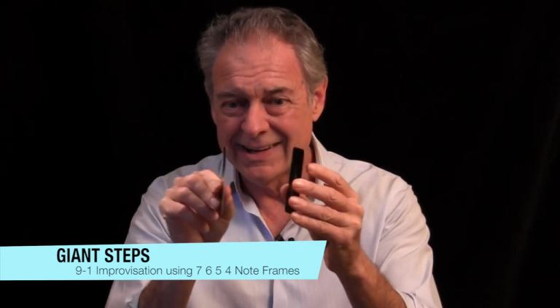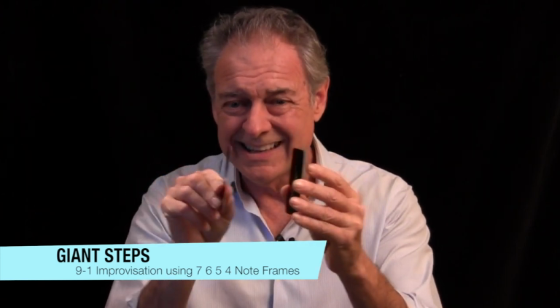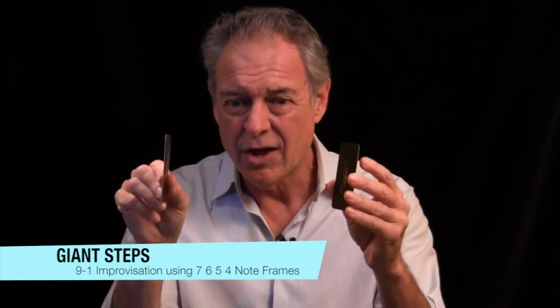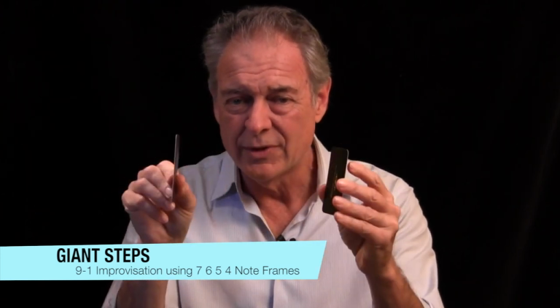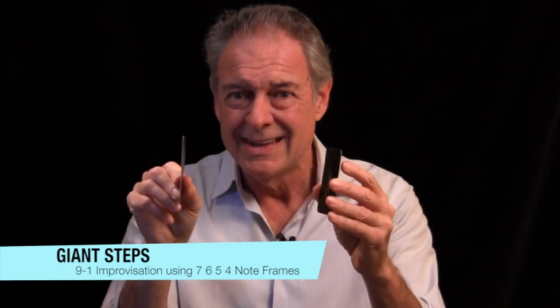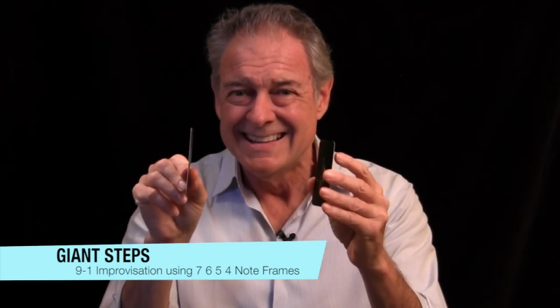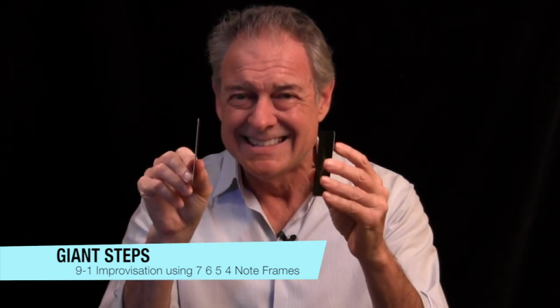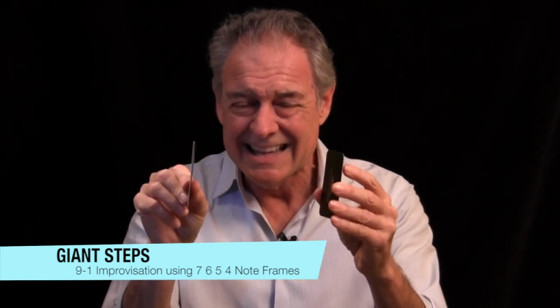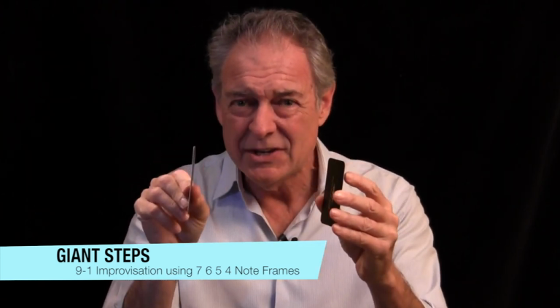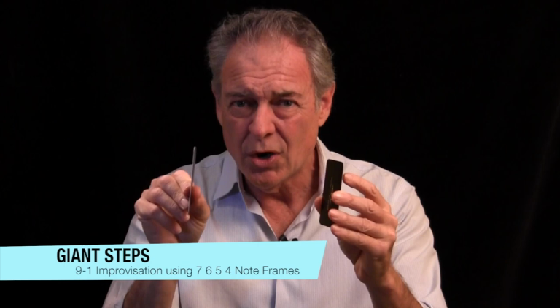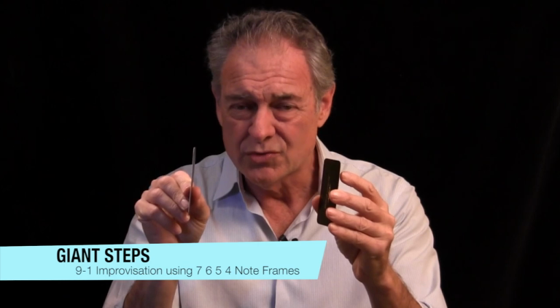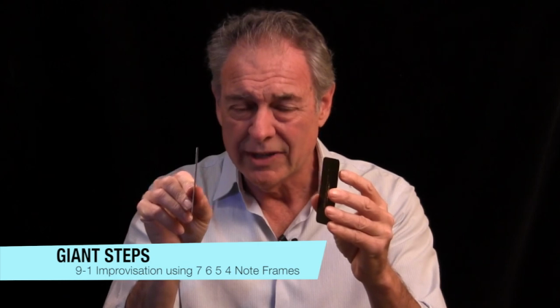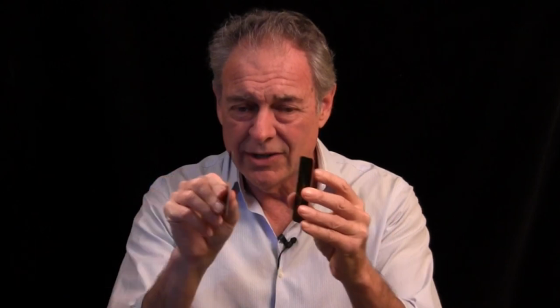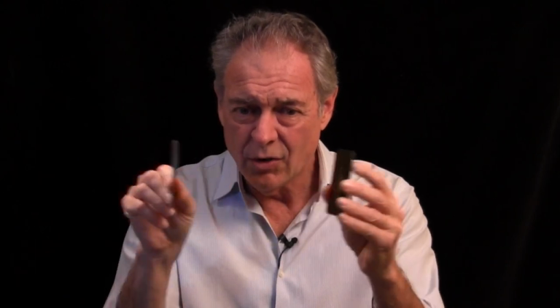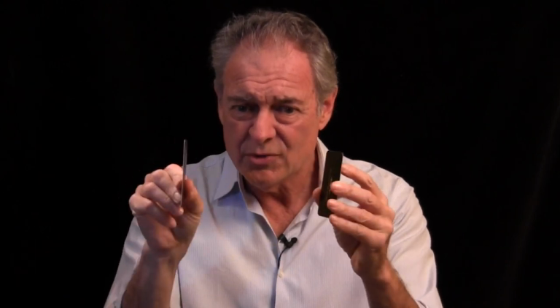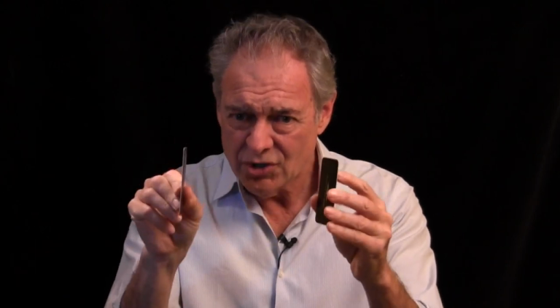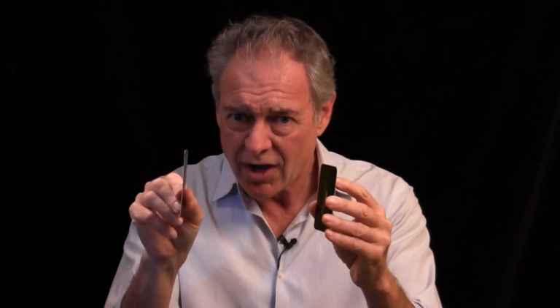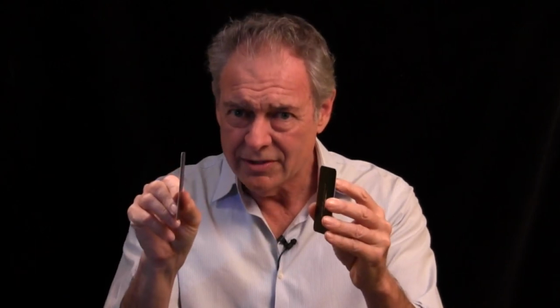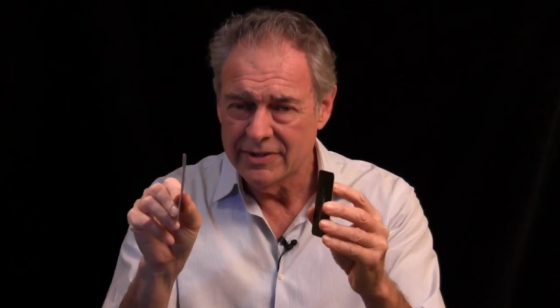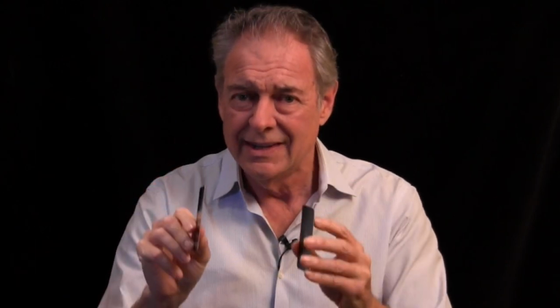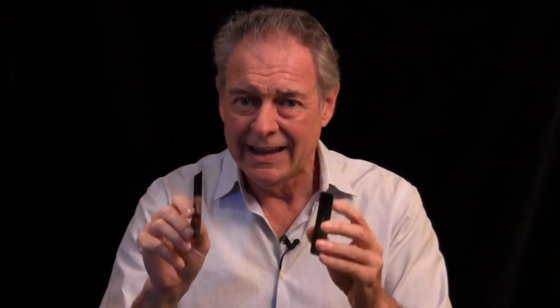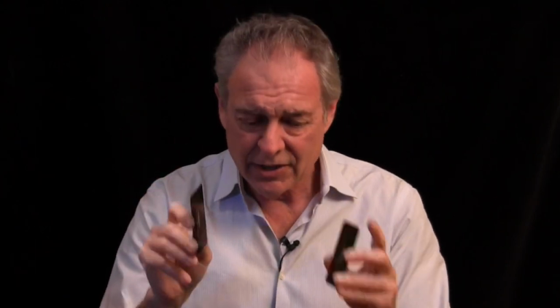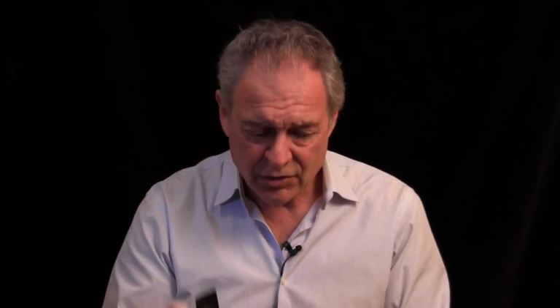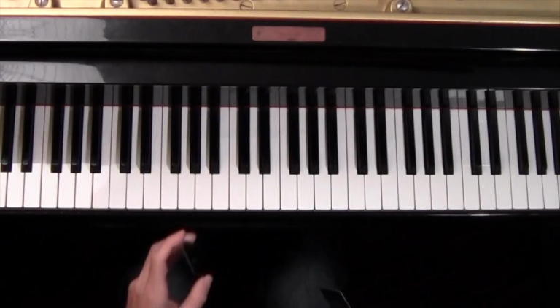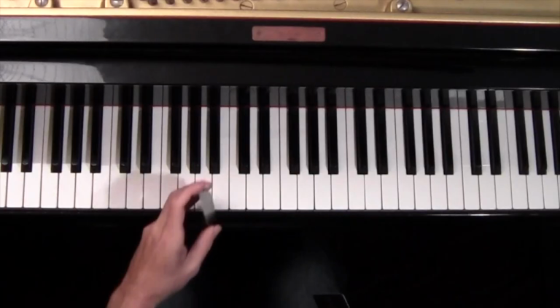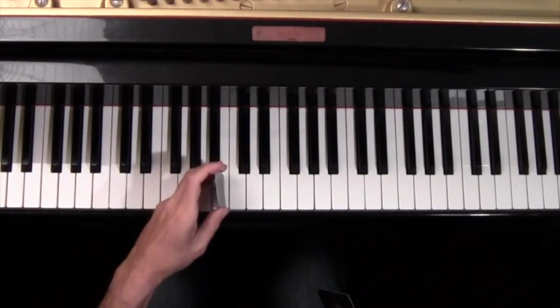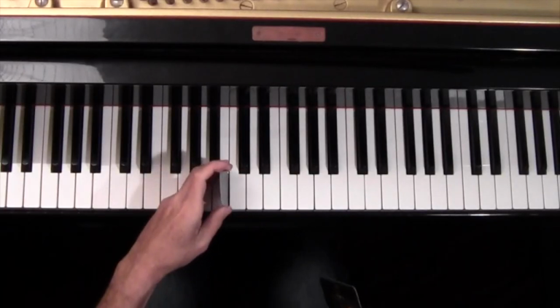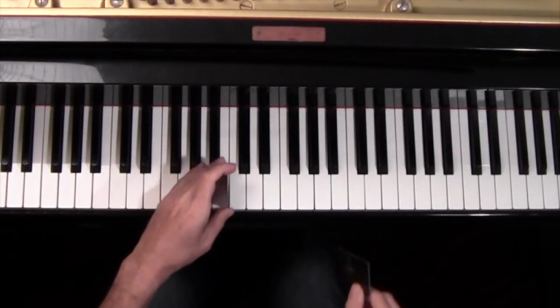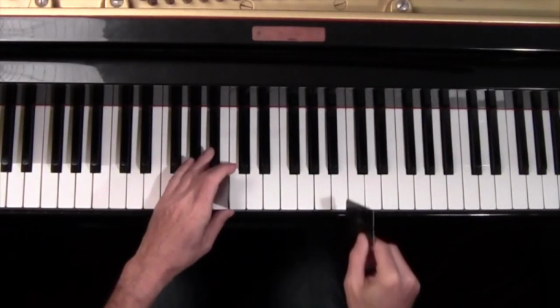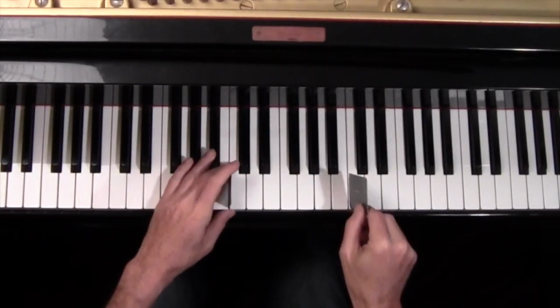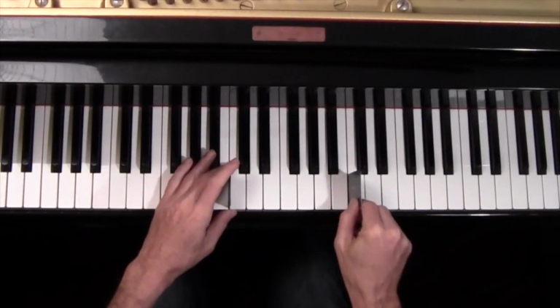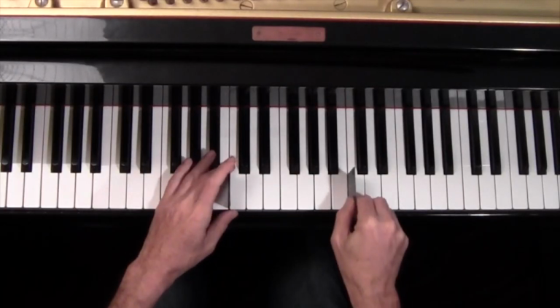We're going to start off with seven notes. You're going to go almost to the octave and you're going to create a little frame. So we go like this.